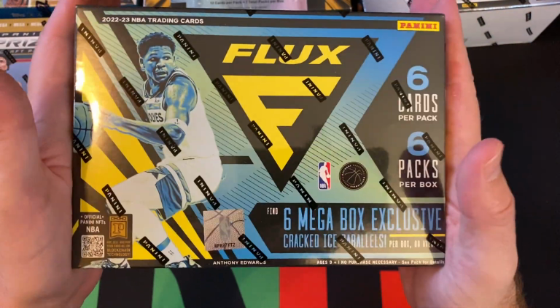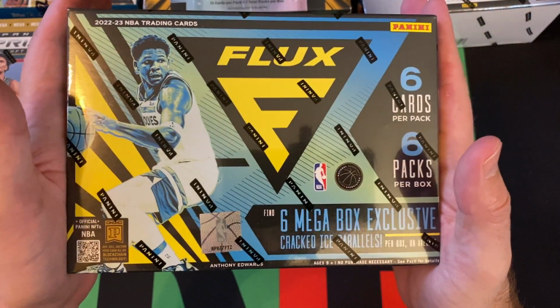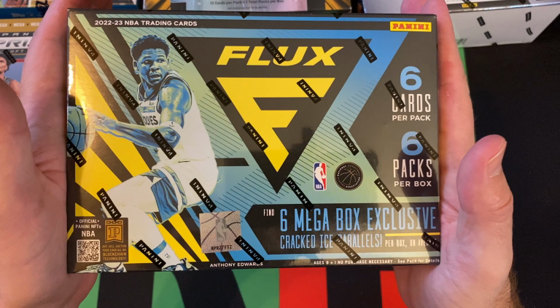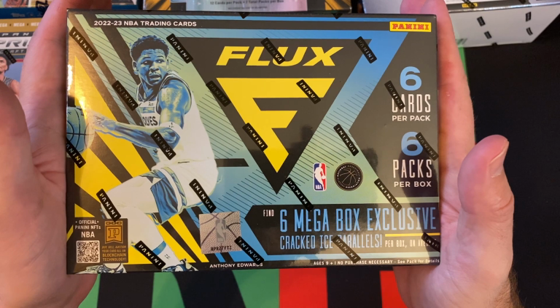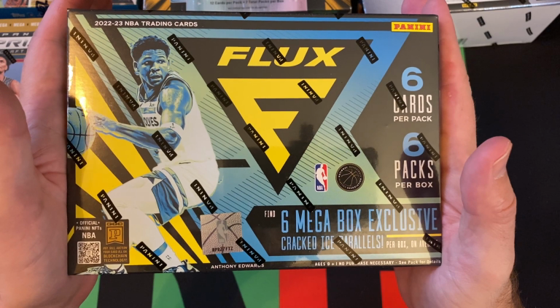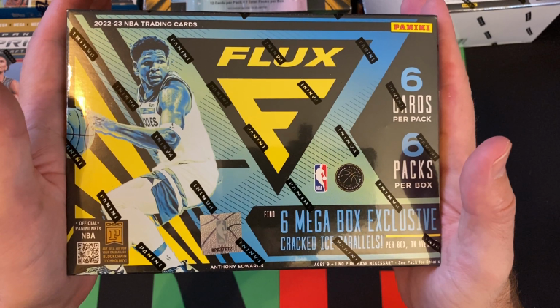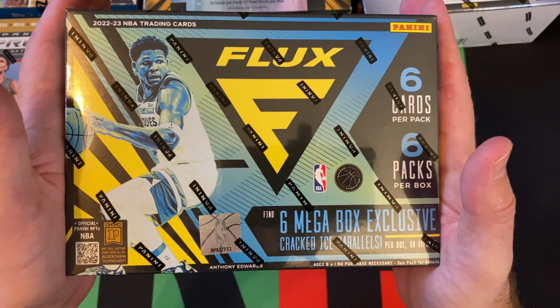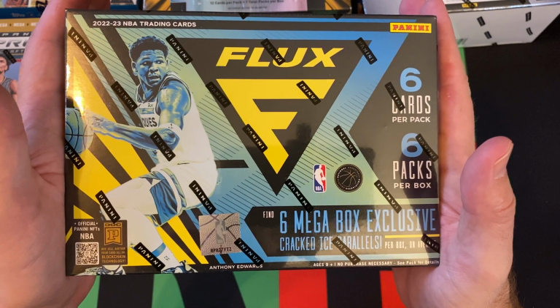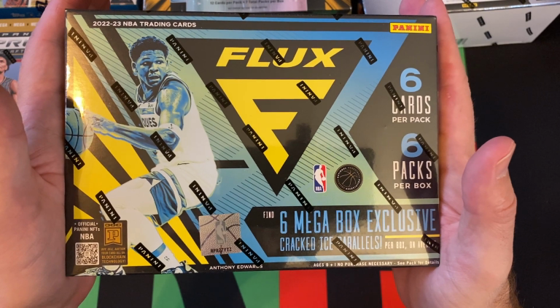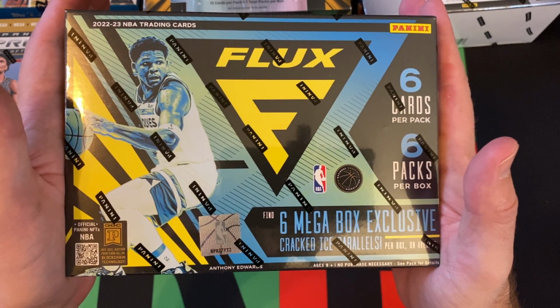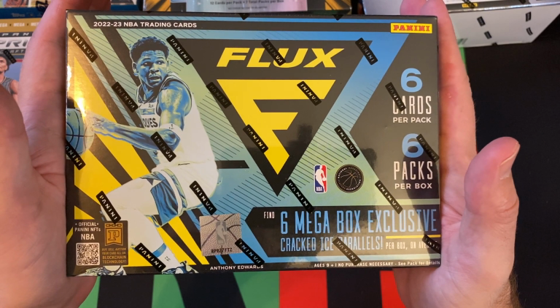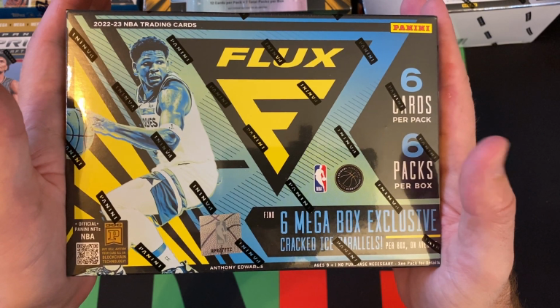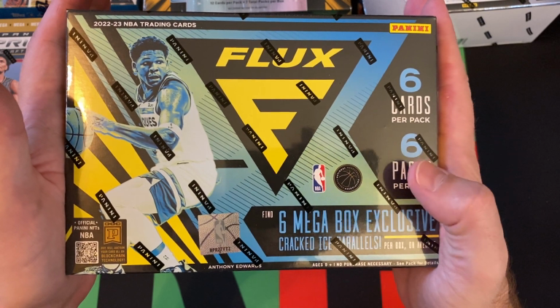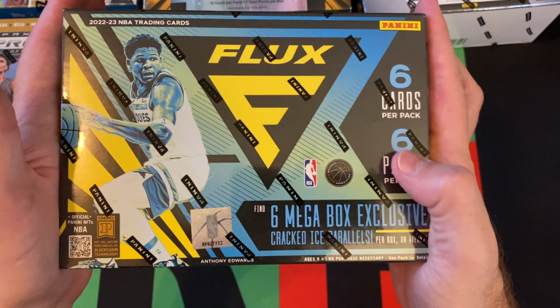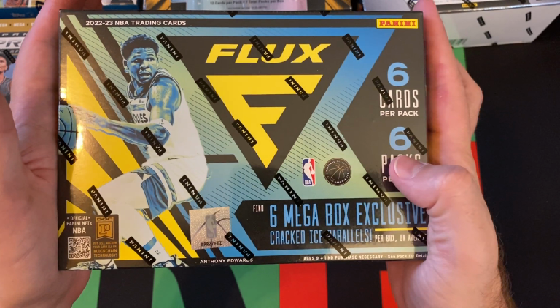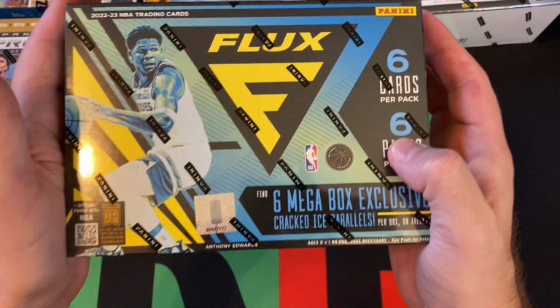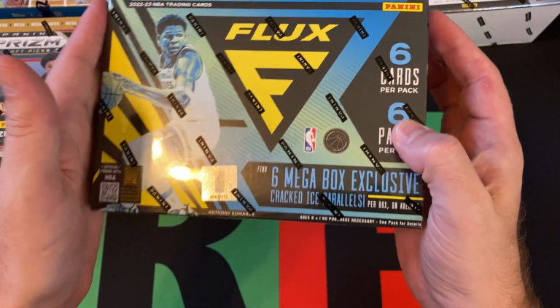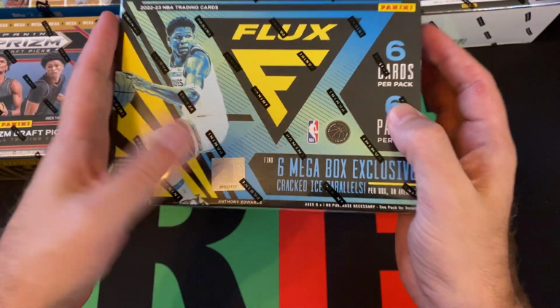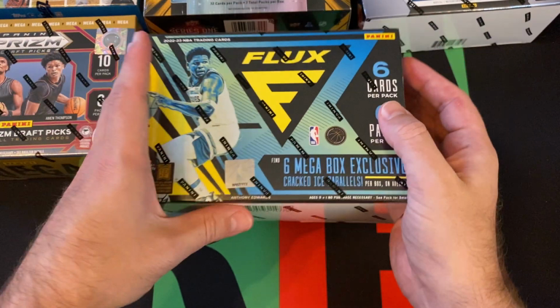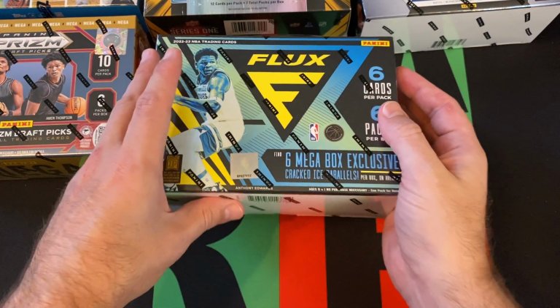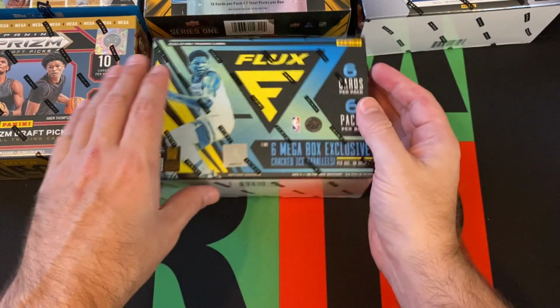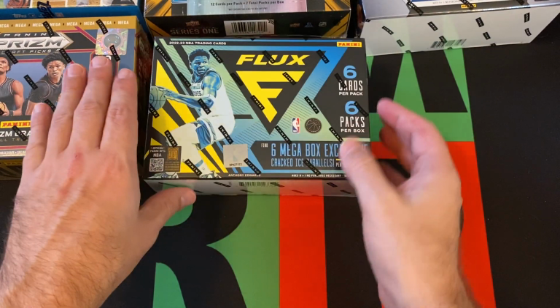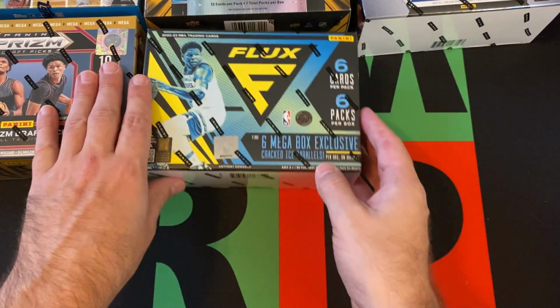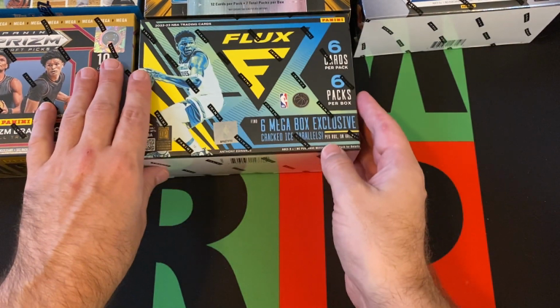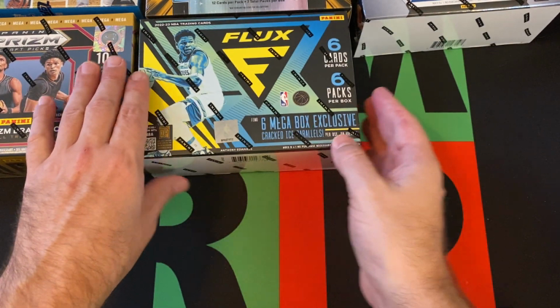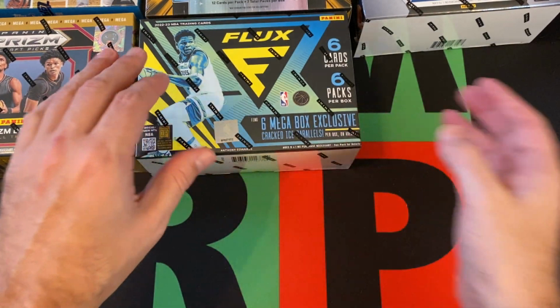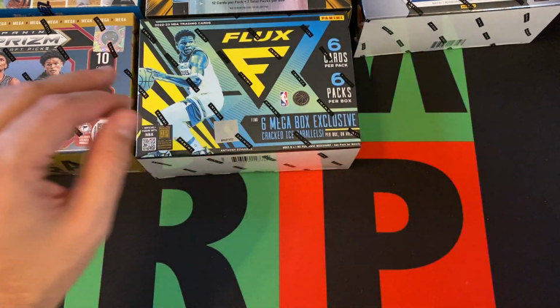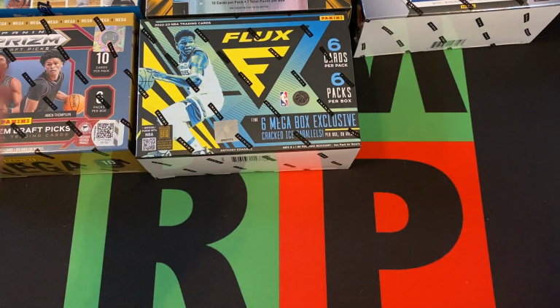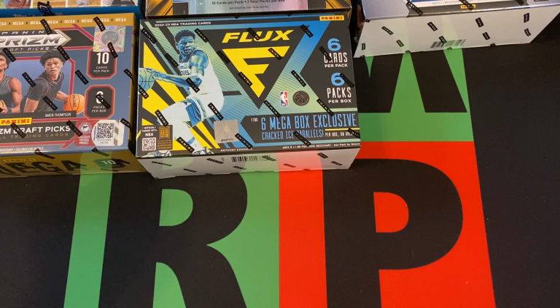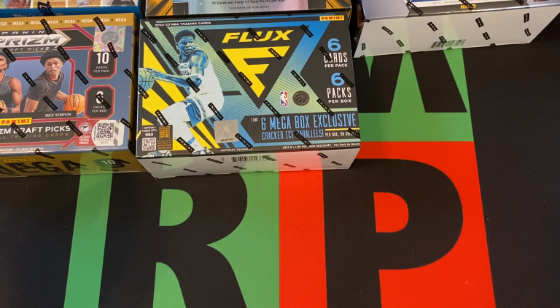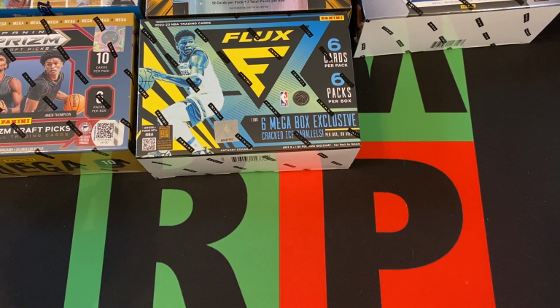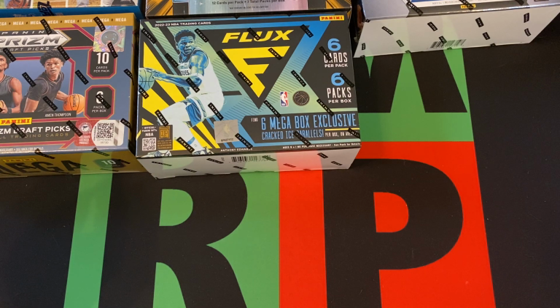We also got a 2022-23 Panini Flux NBA Basketball Mega Box.